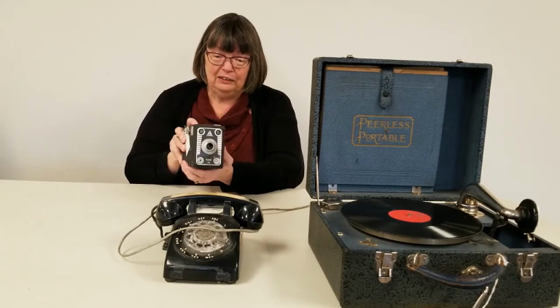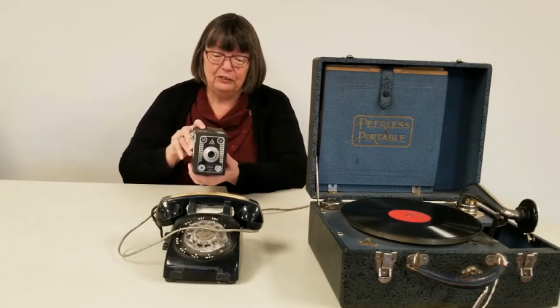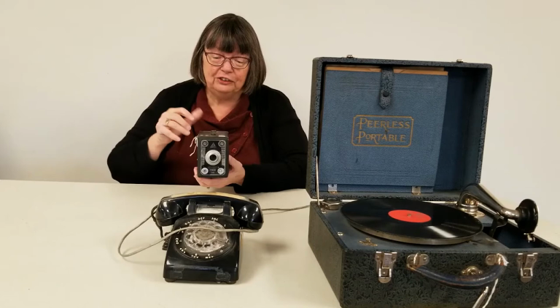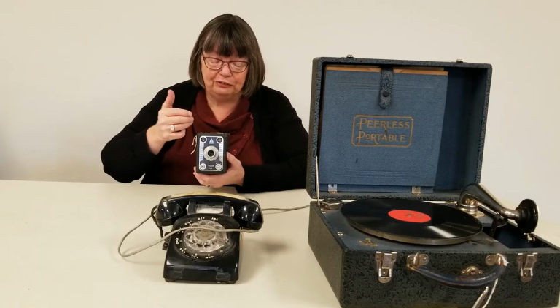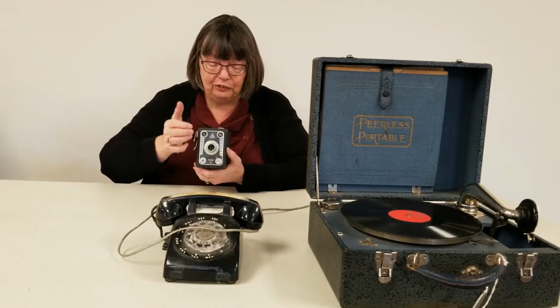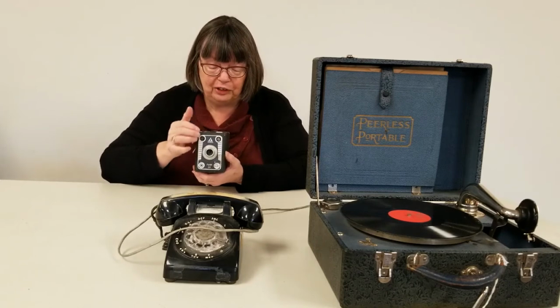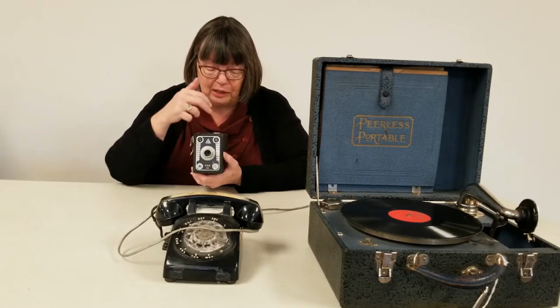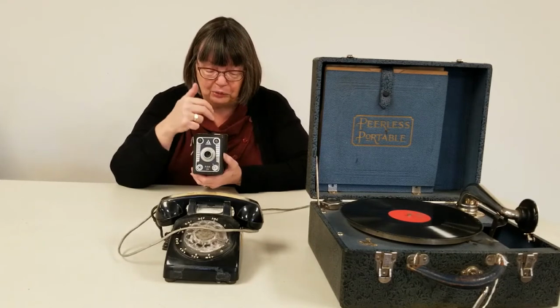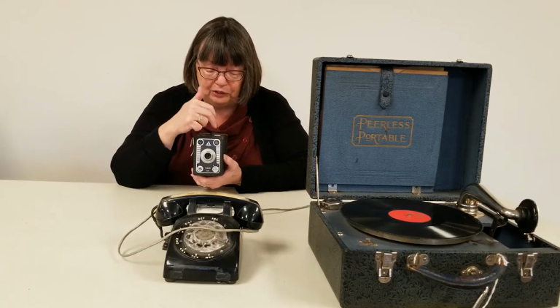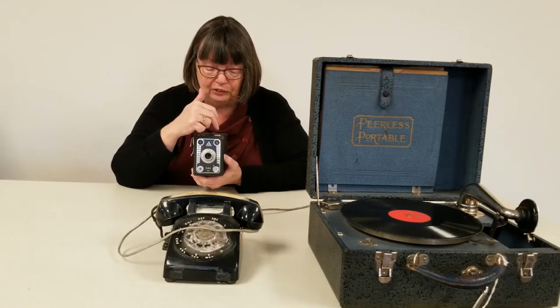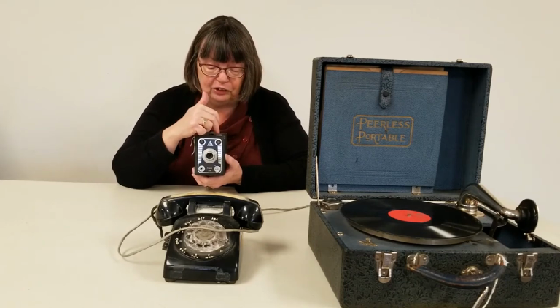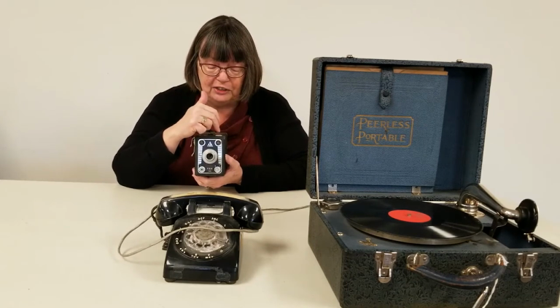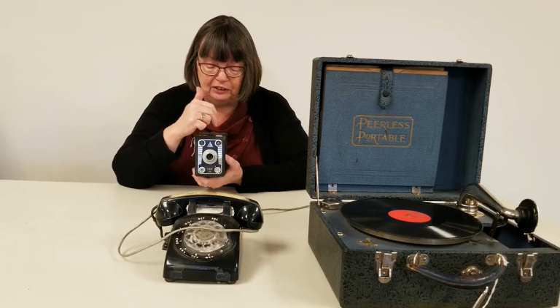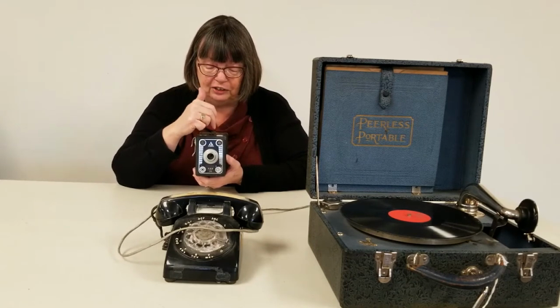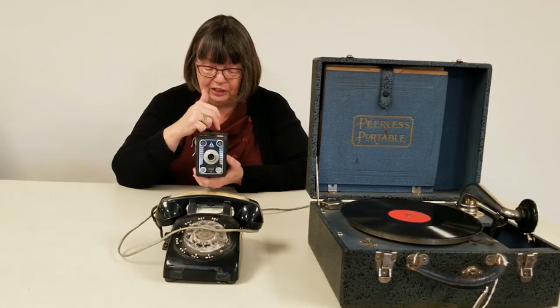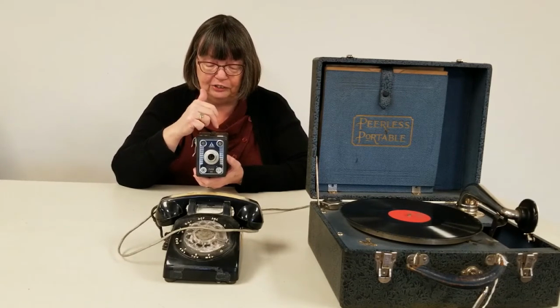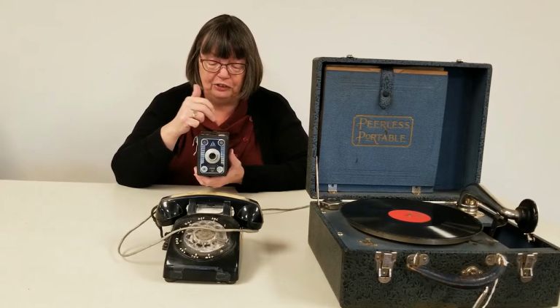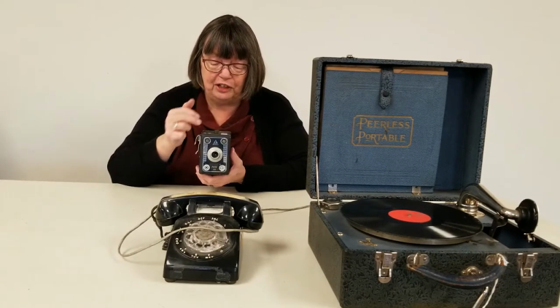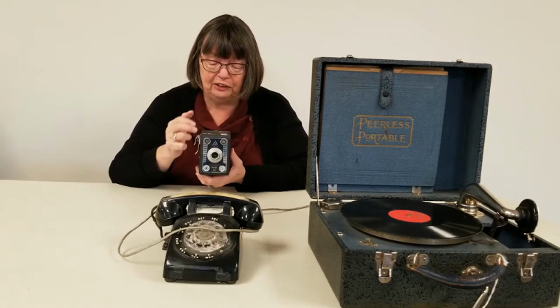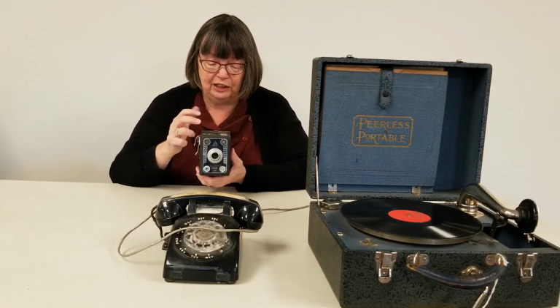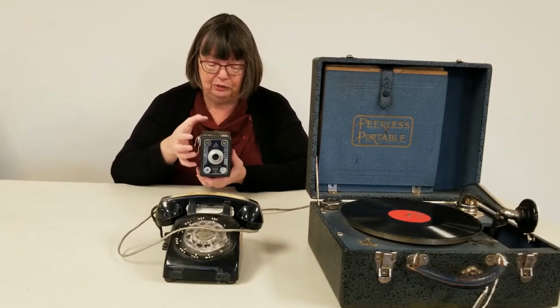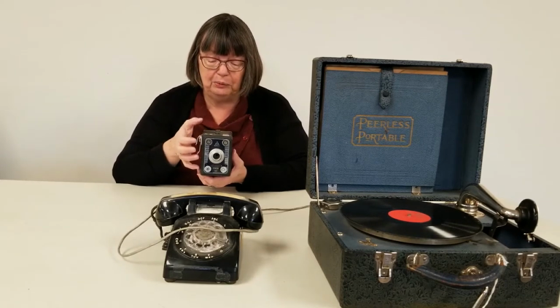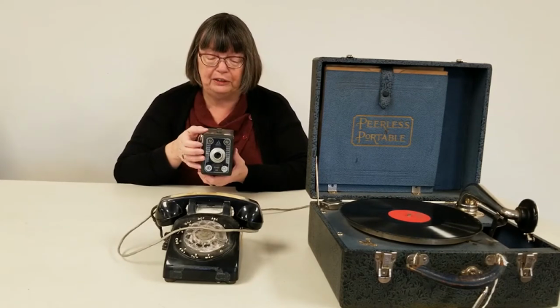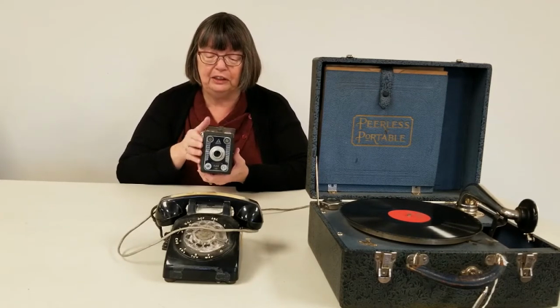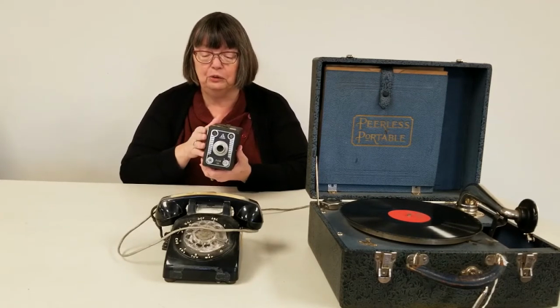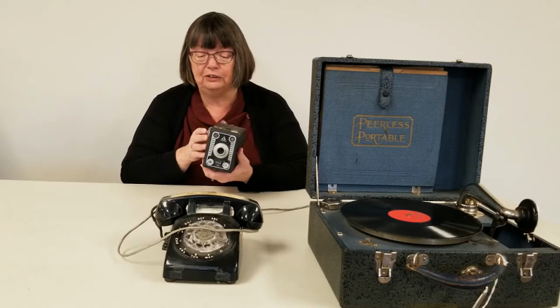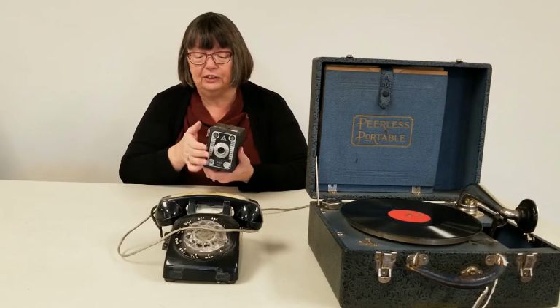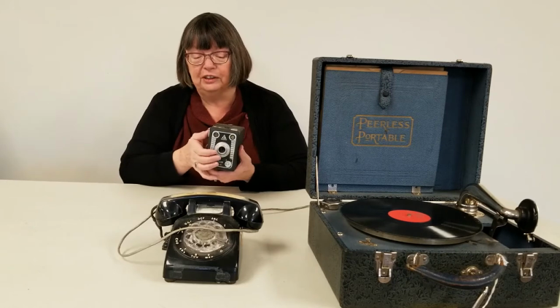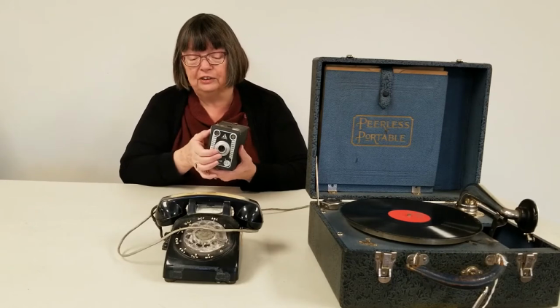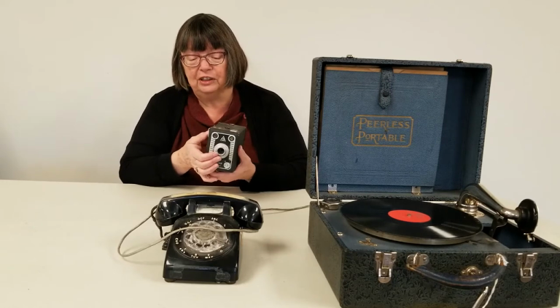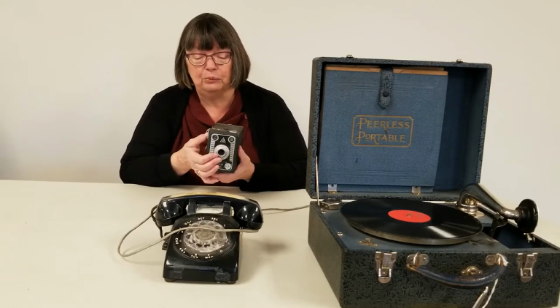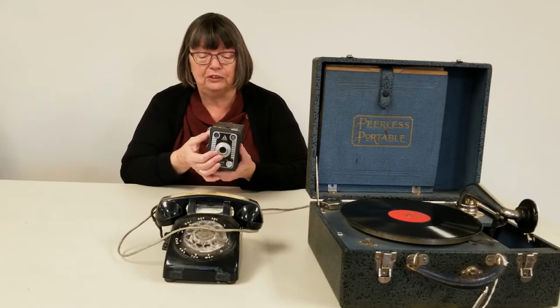This is a camera where you'd look in there — that was the viewfinder — and then there would be a button that you would press to take the picture.